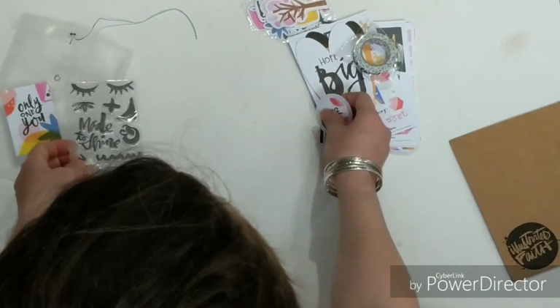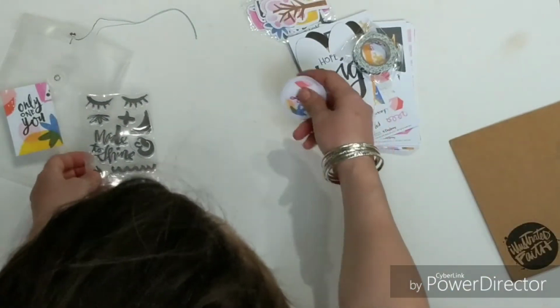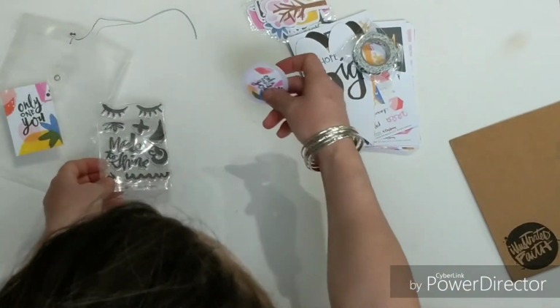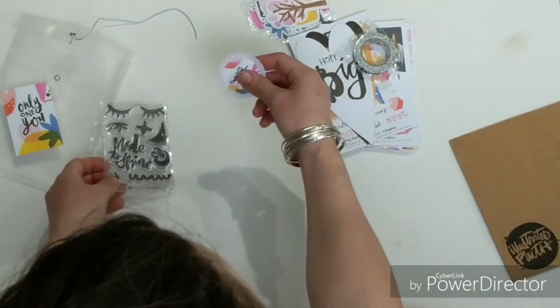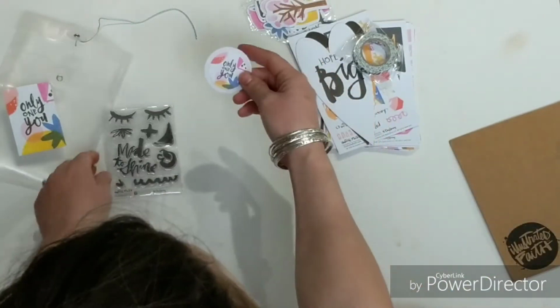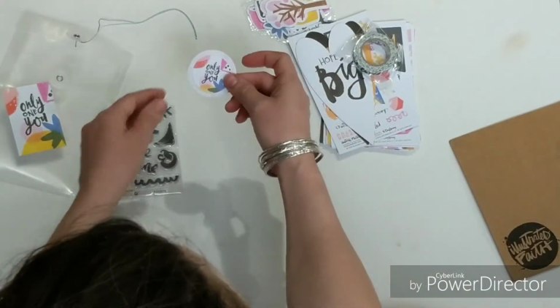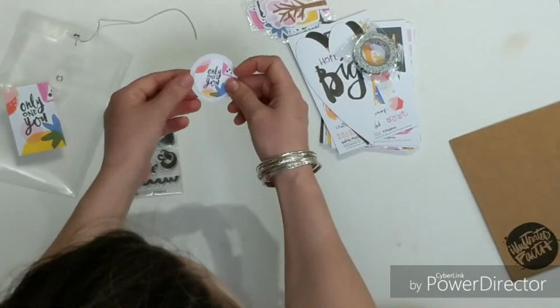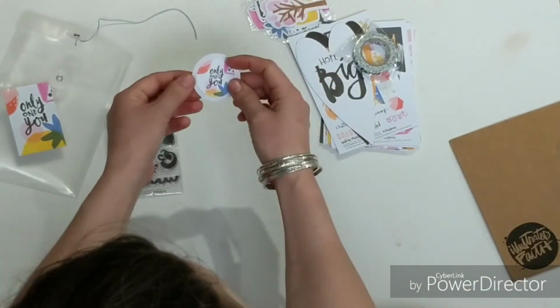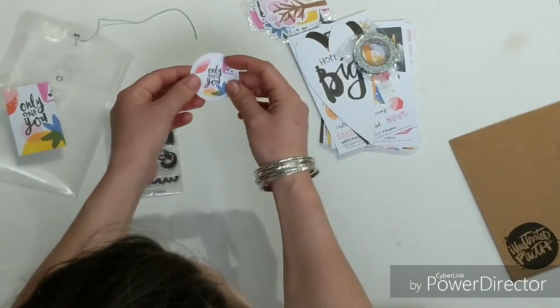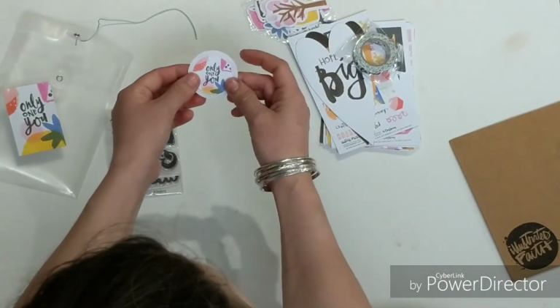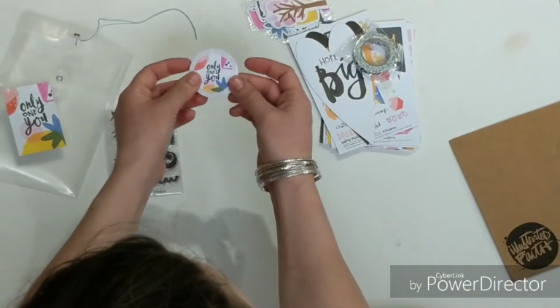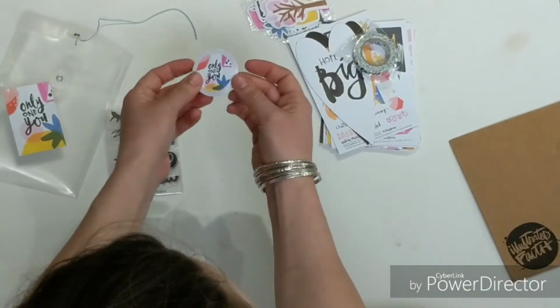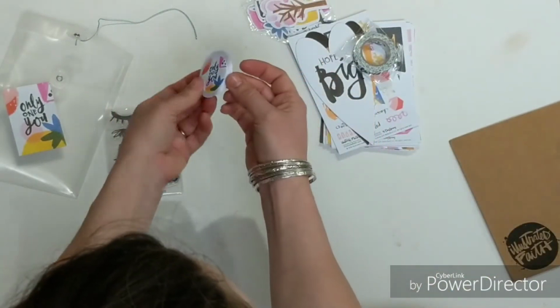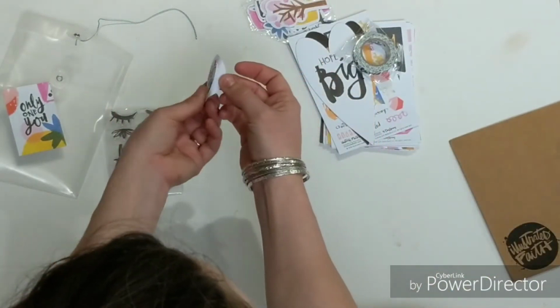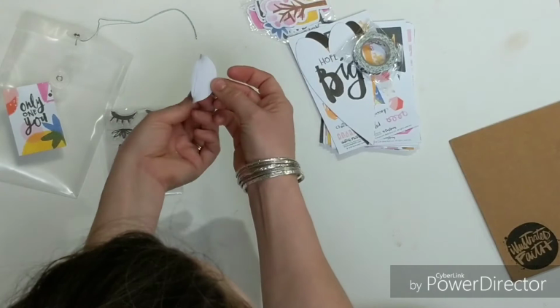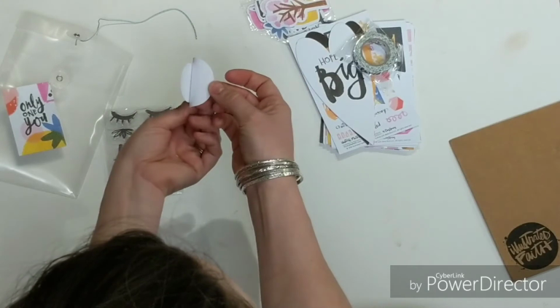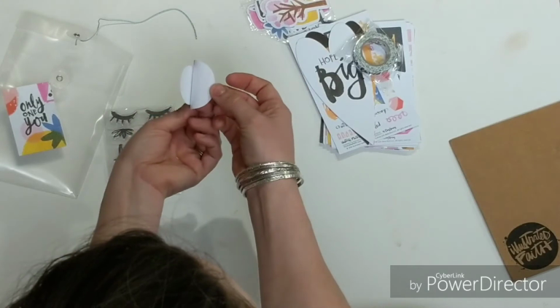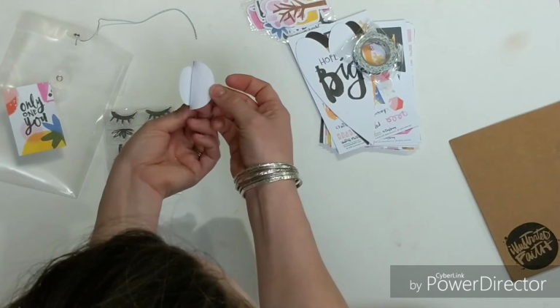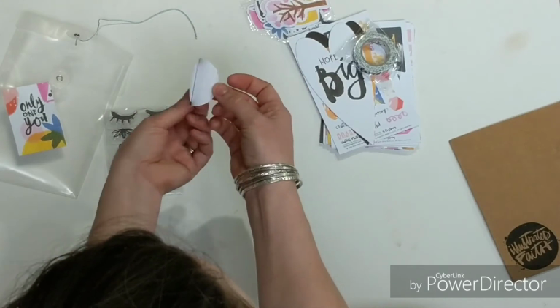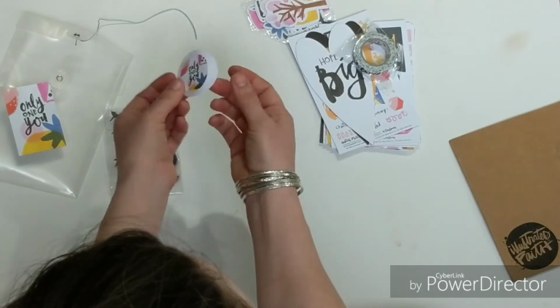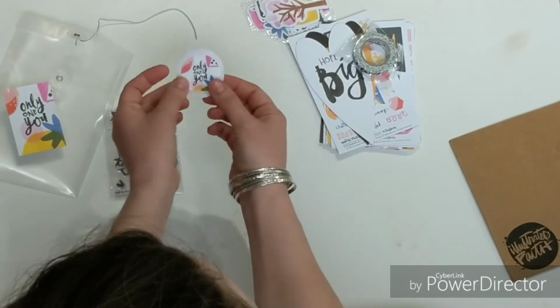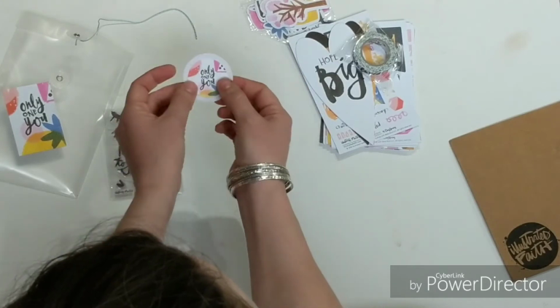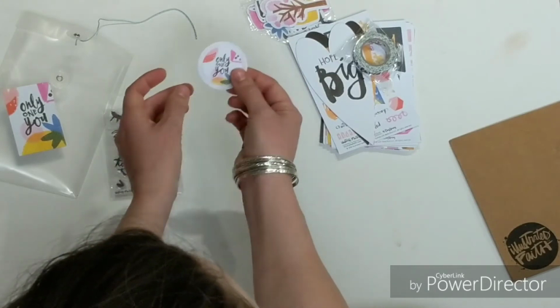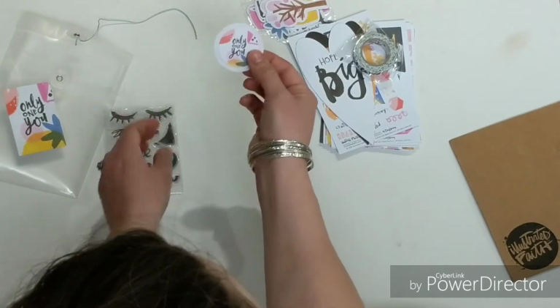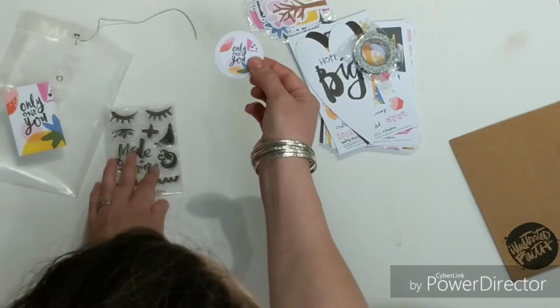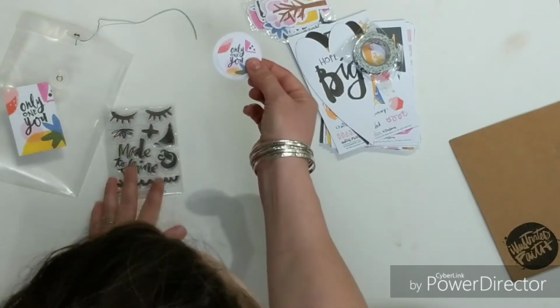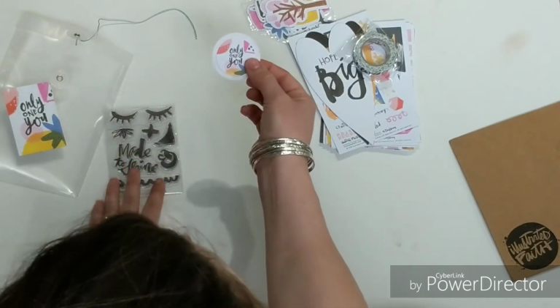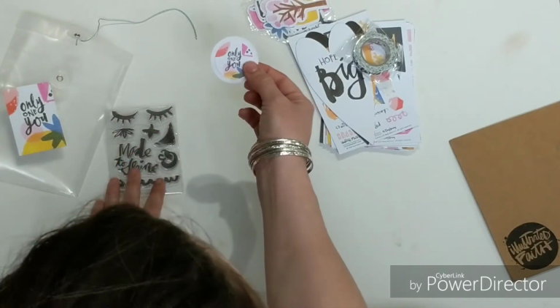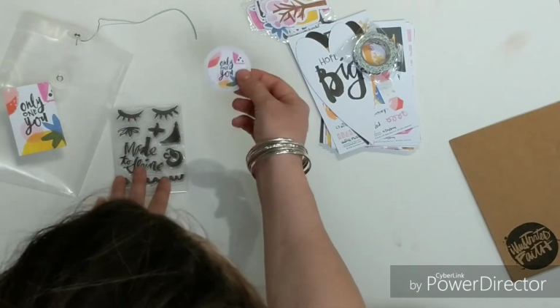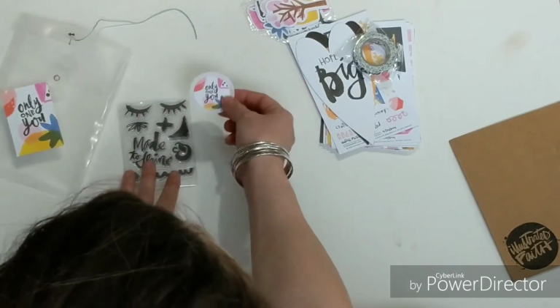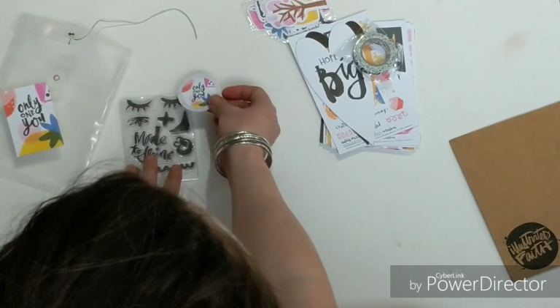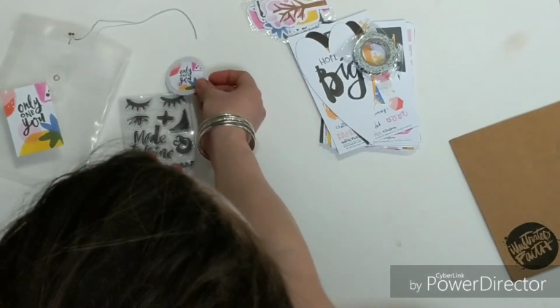We've got another one of these little cardstock stickers this month, which is so fun — it just goes right in your Bible.